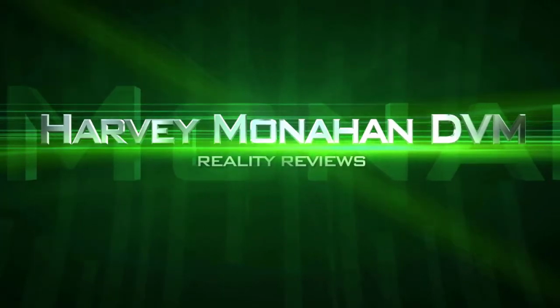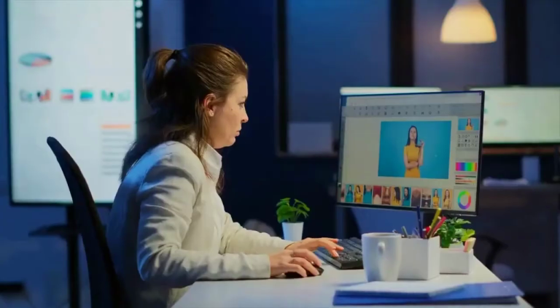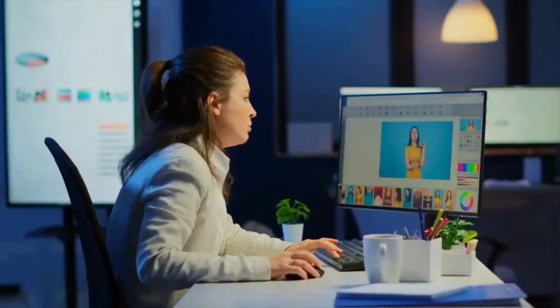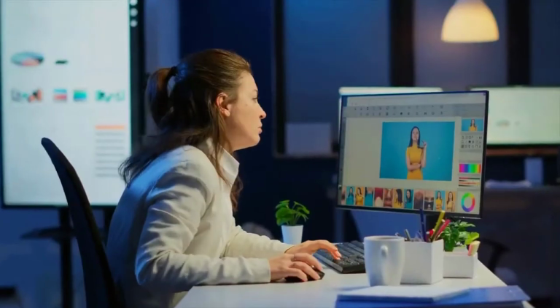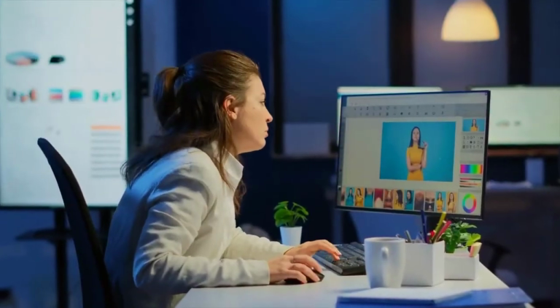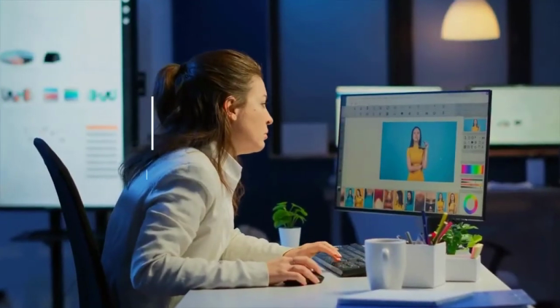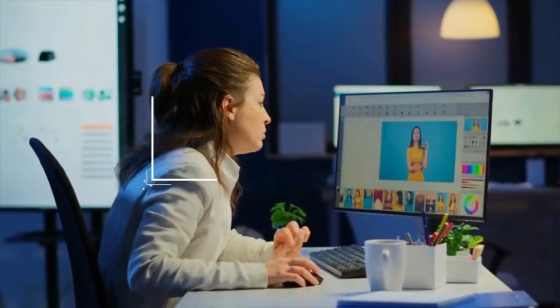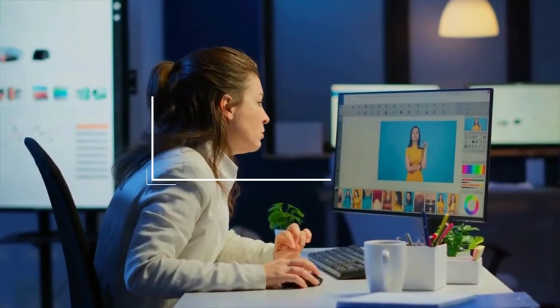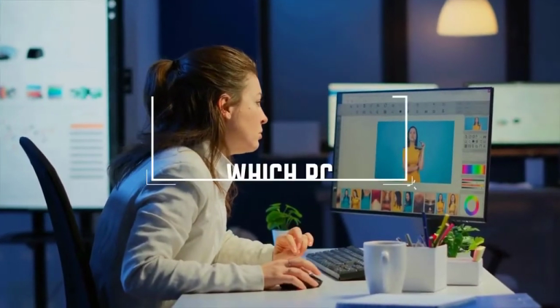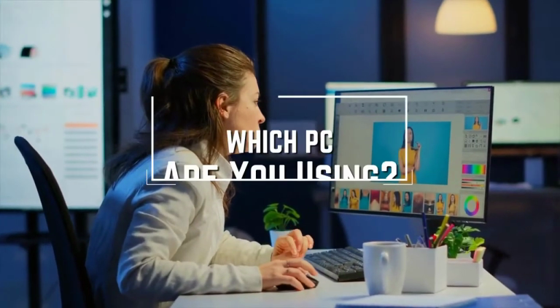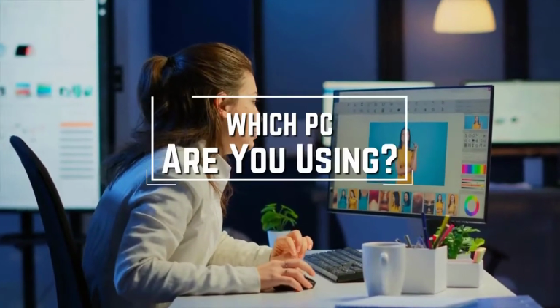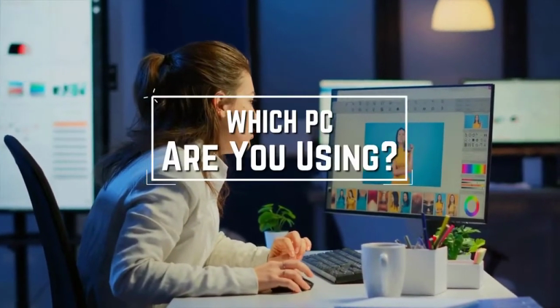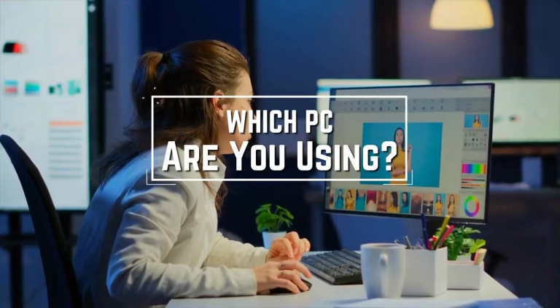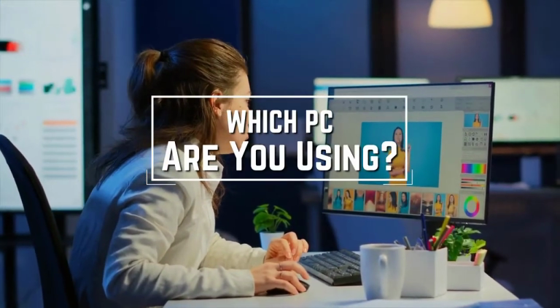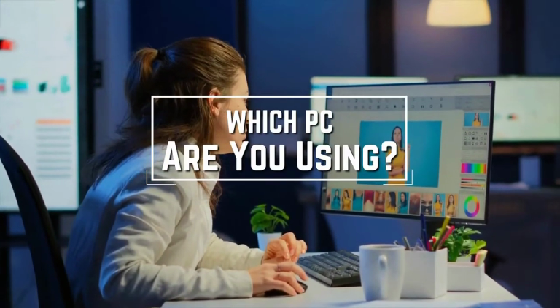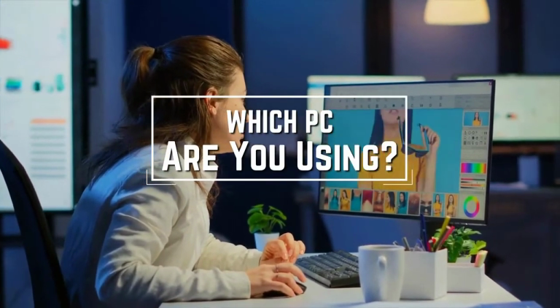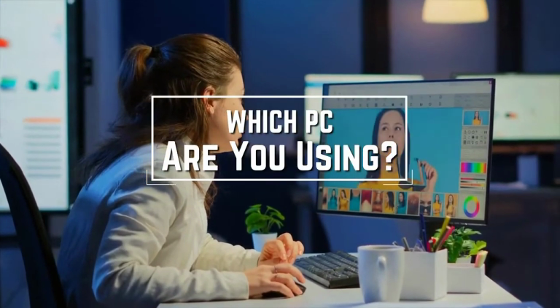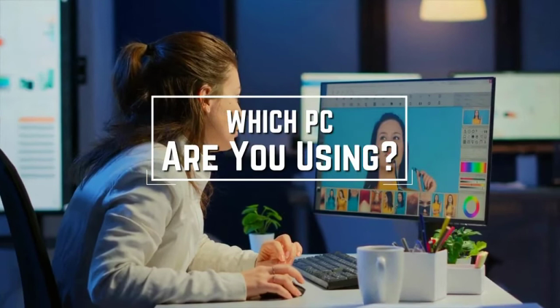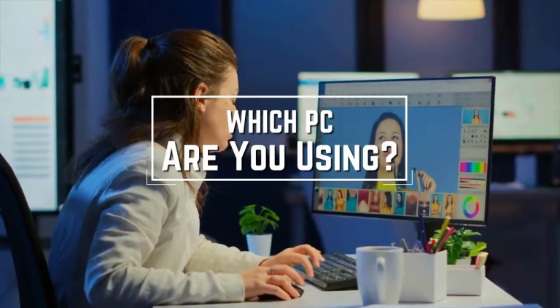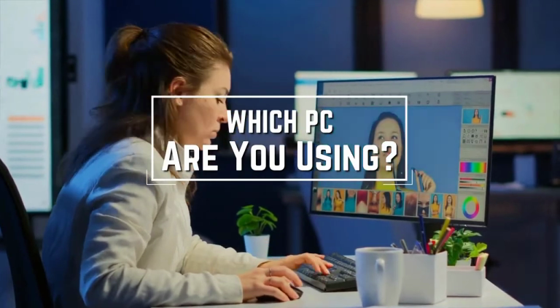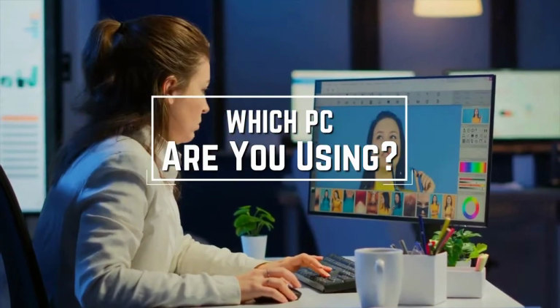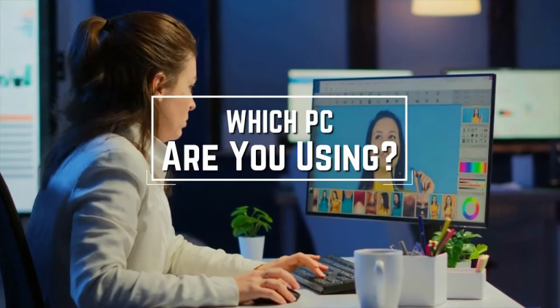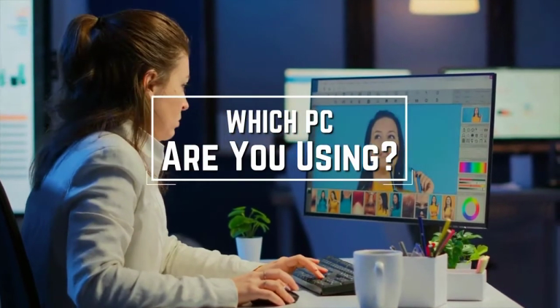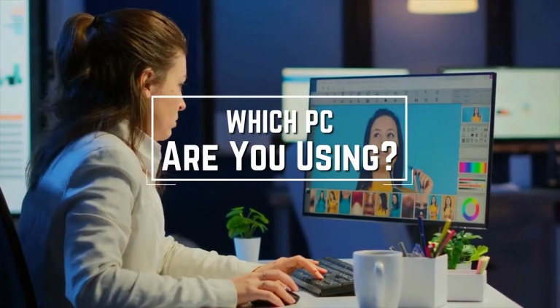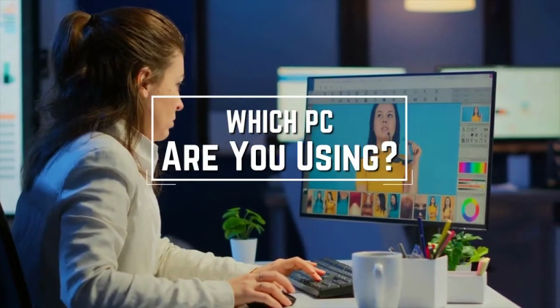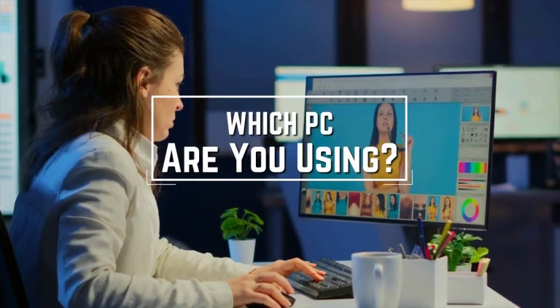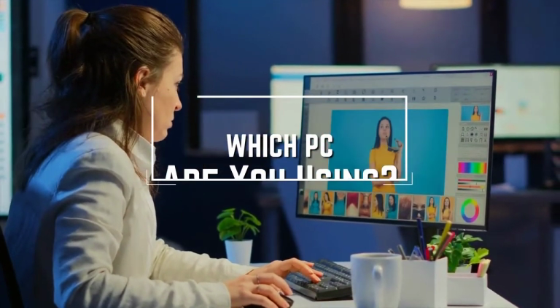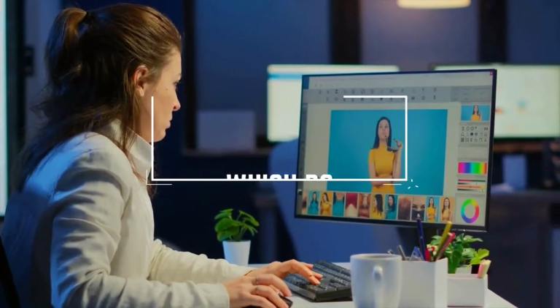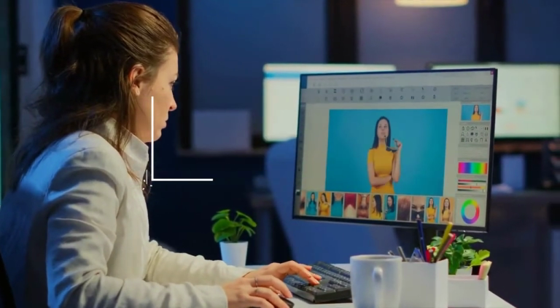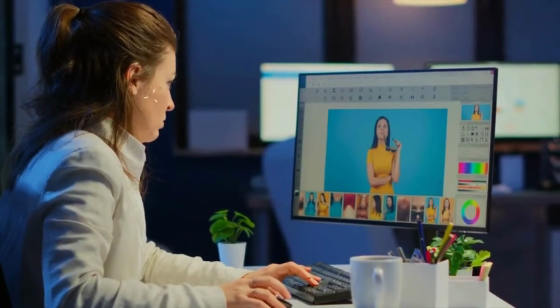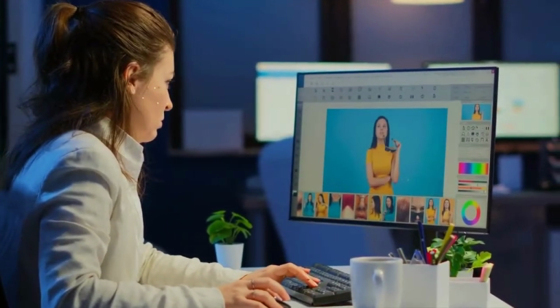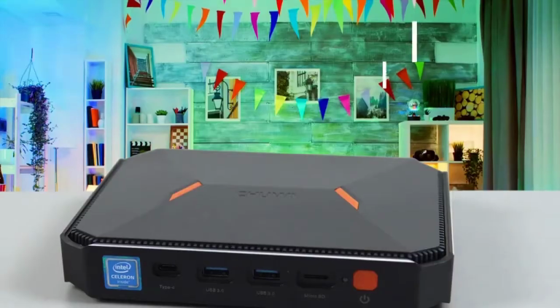I have a question for you guys. Which mini PC are you using right now, and what is your opinion on it? Let me know in the comments.